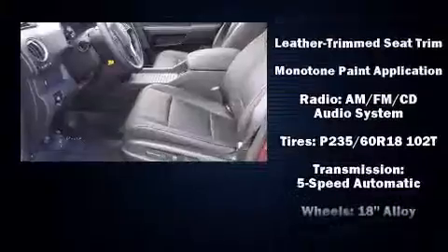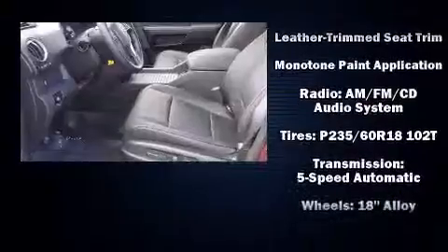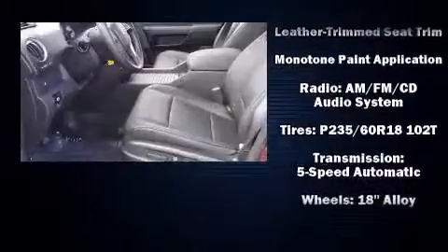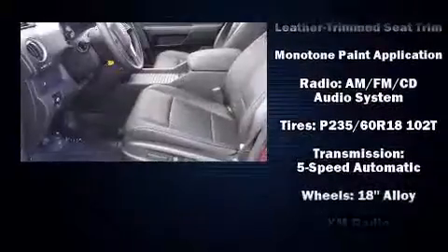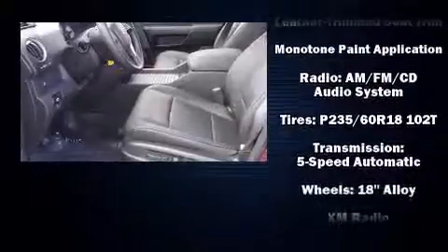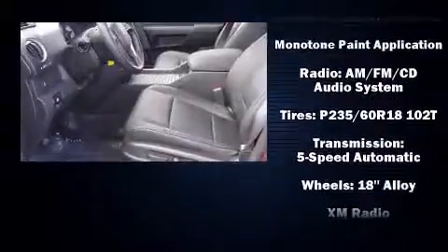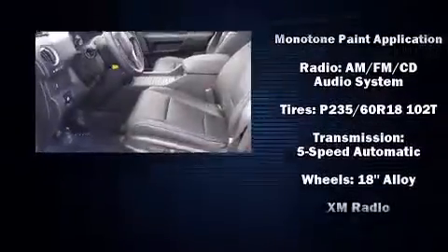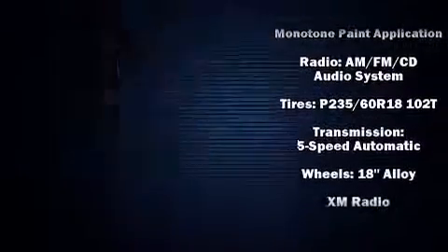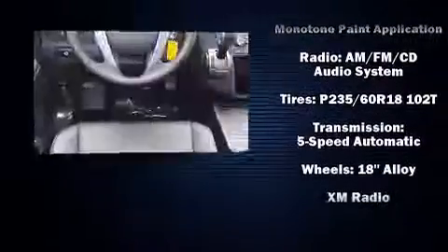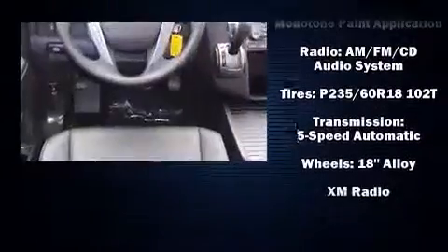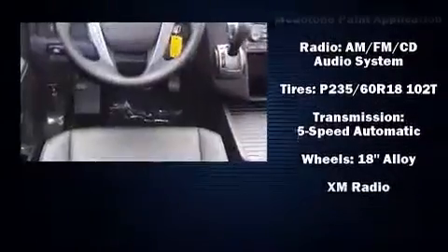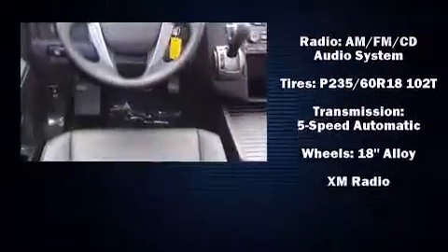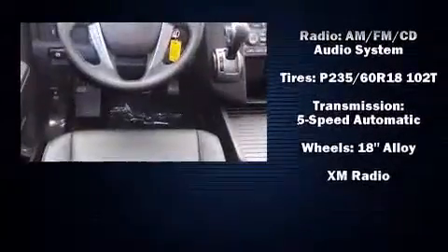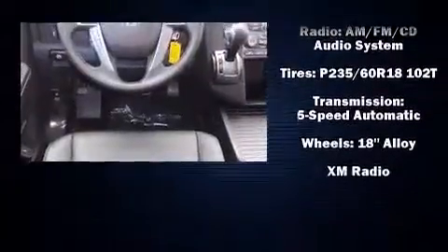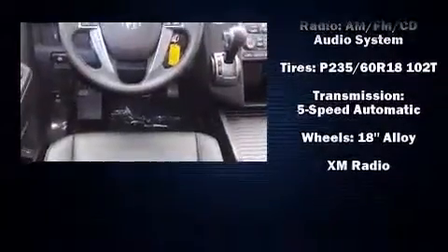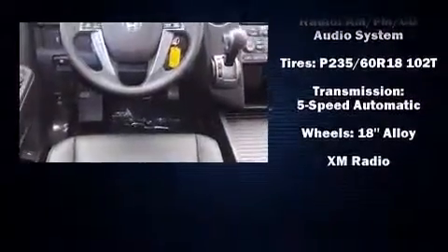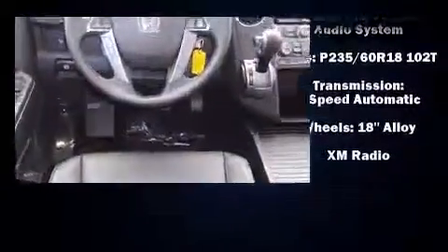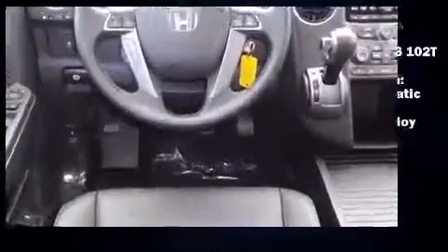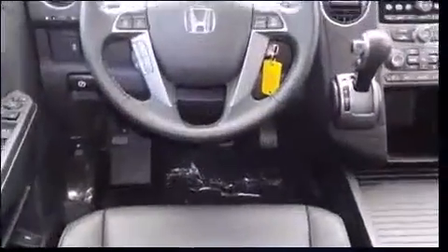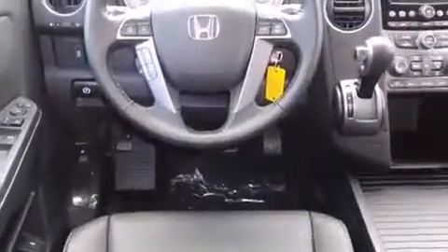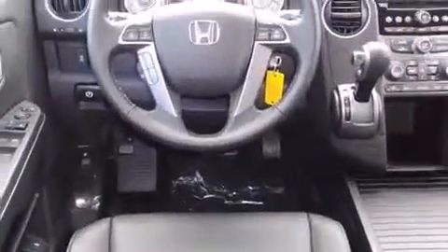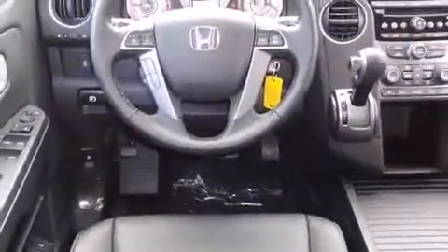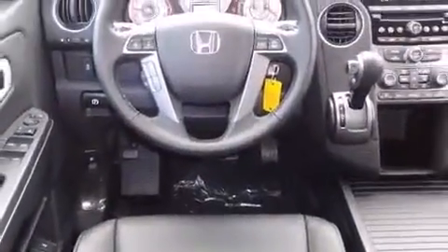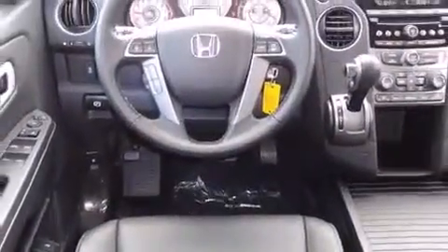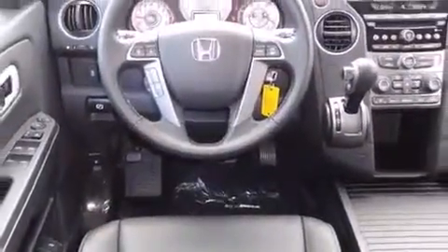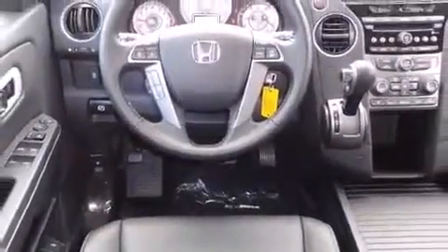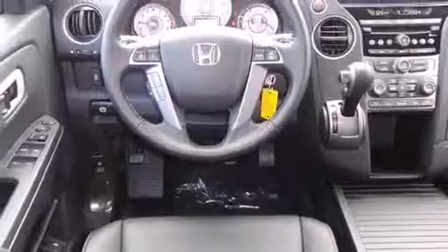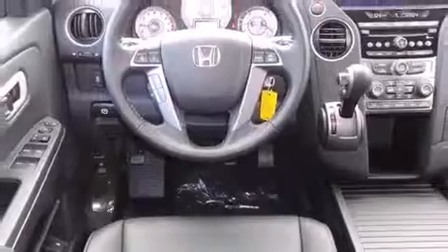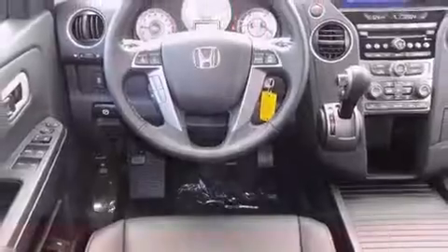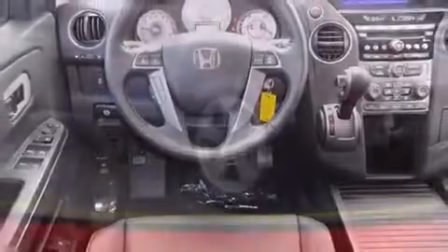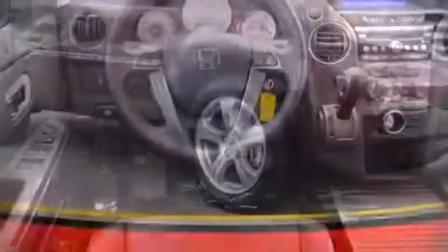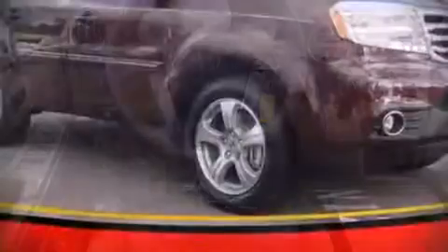Anti-whiplash front head restraints, a security system, and four-wheel disc brakes with ABS.